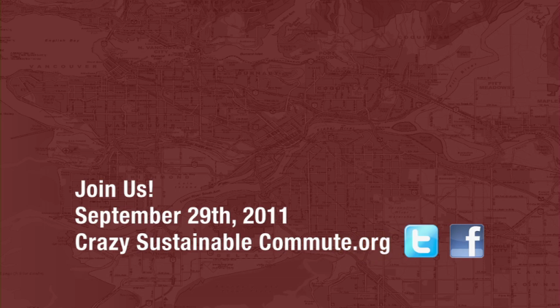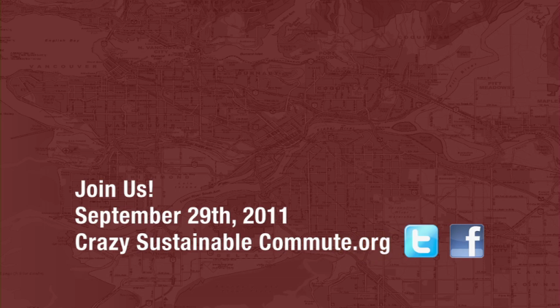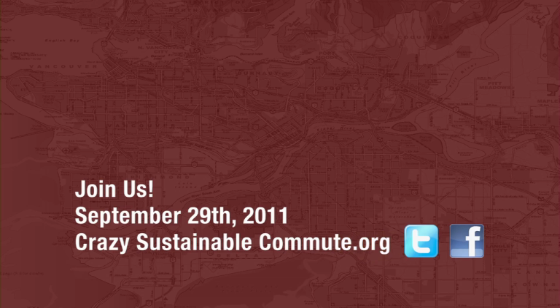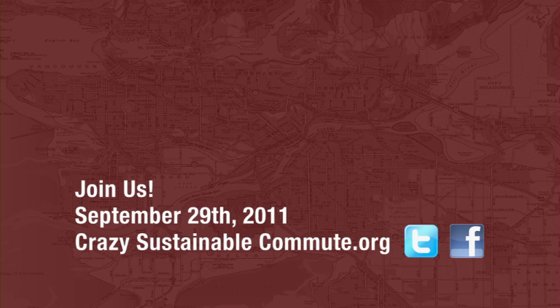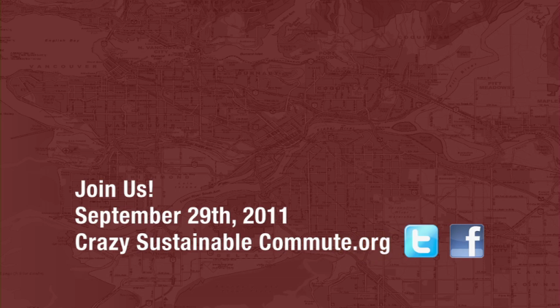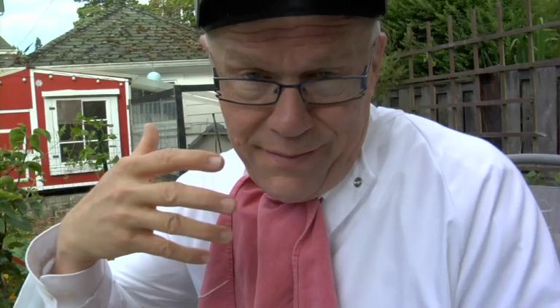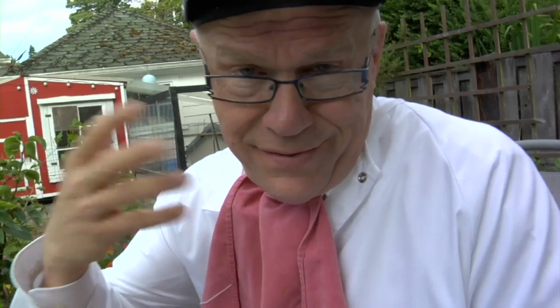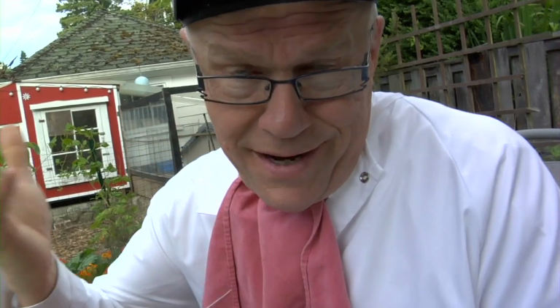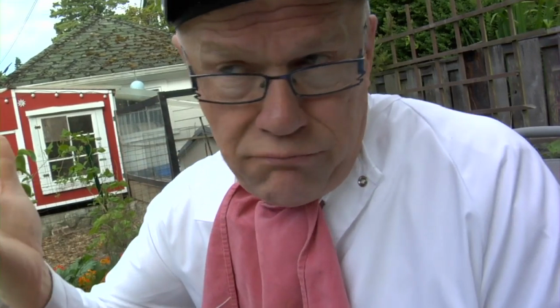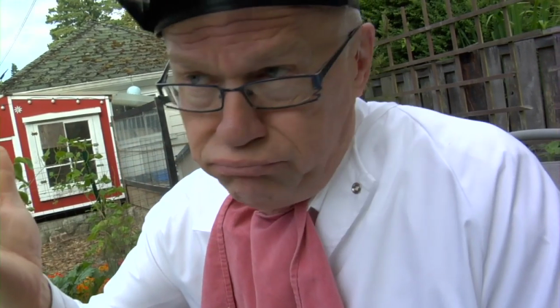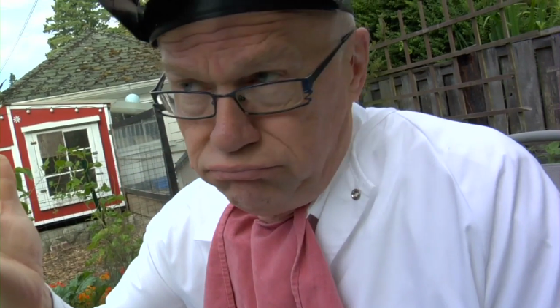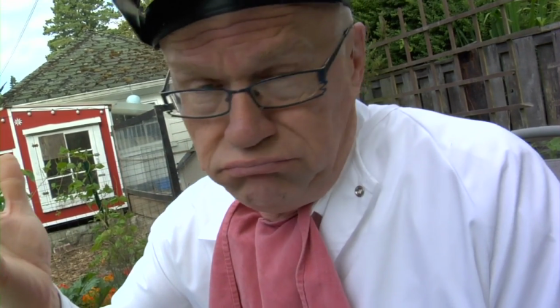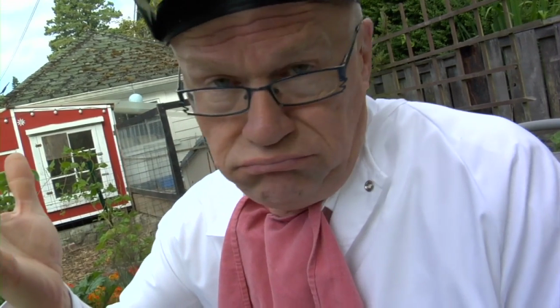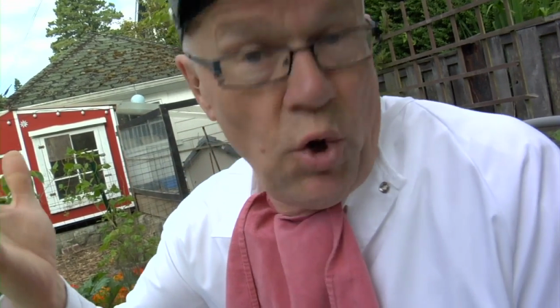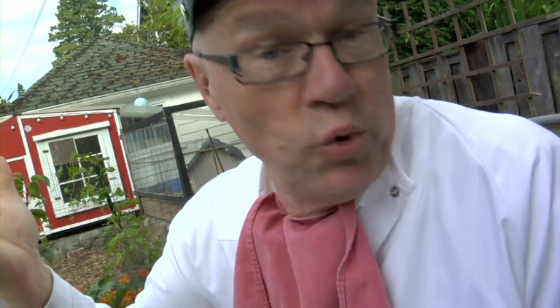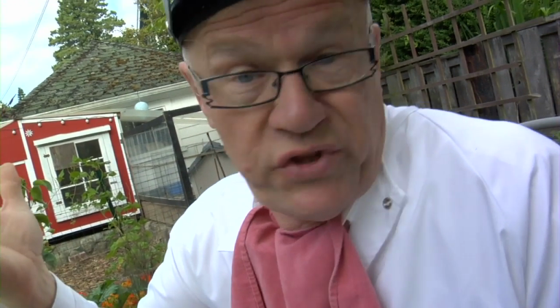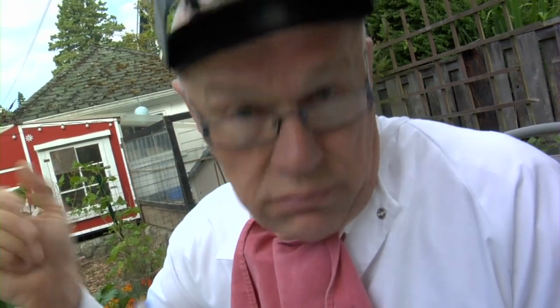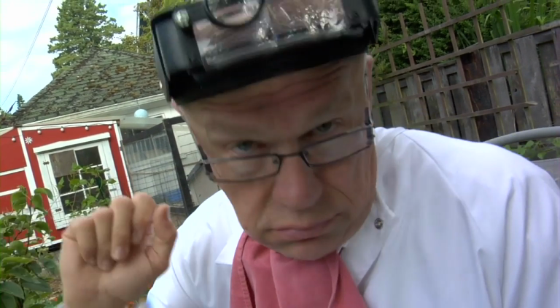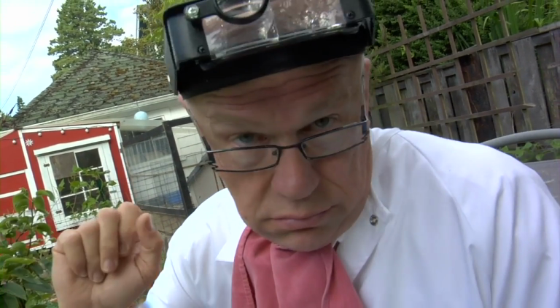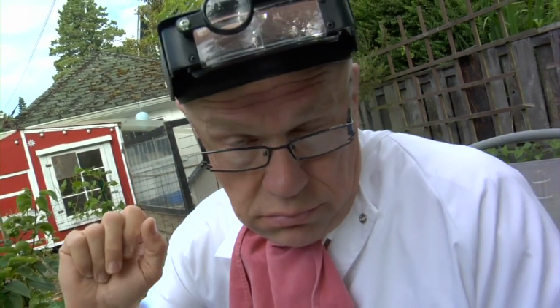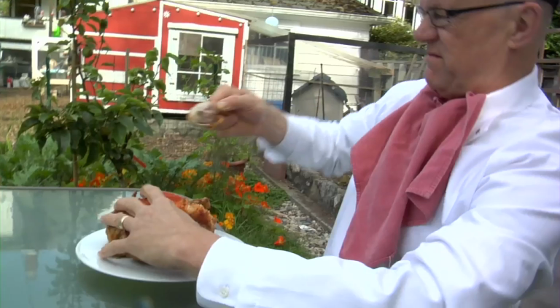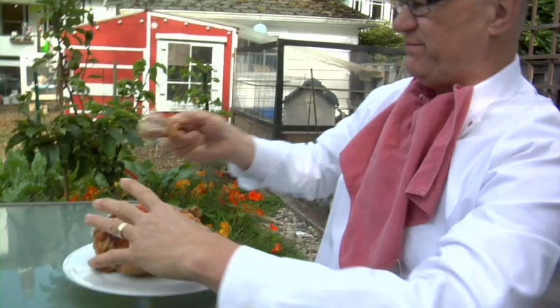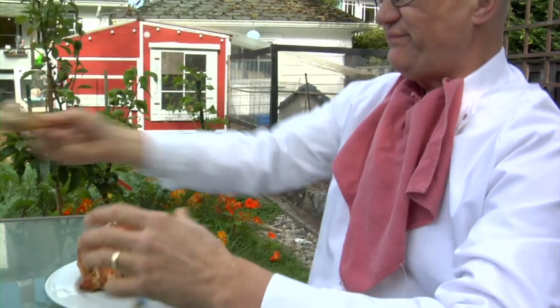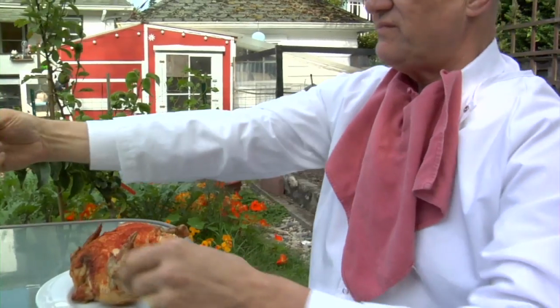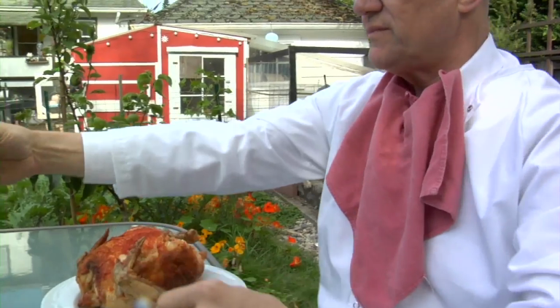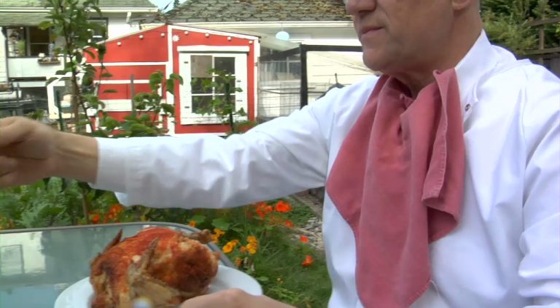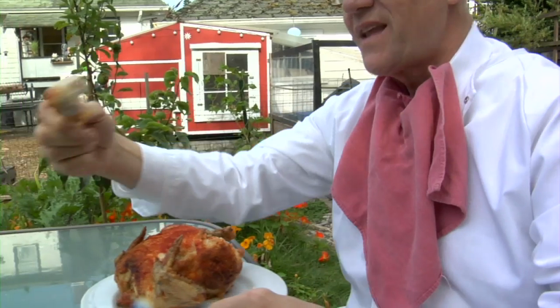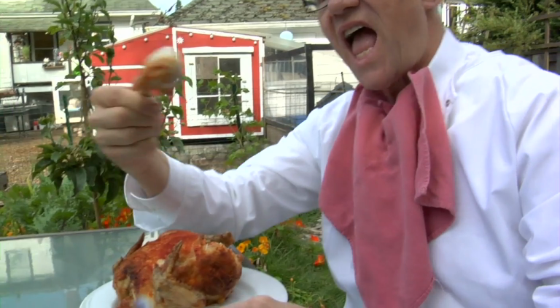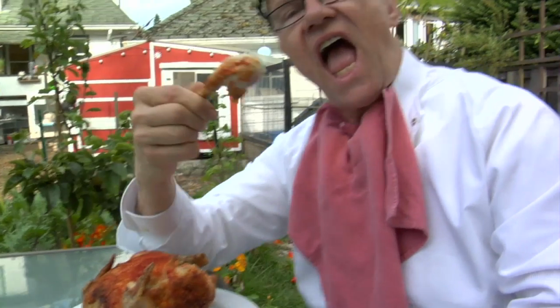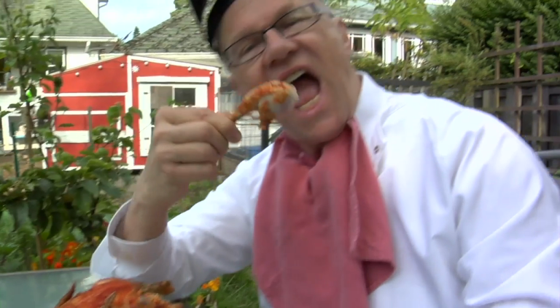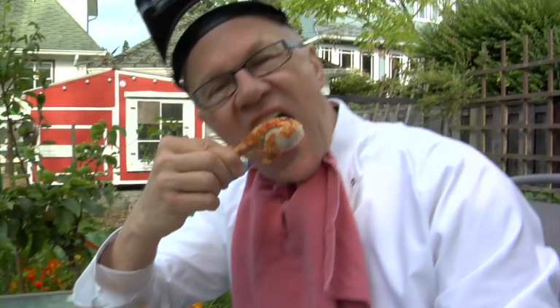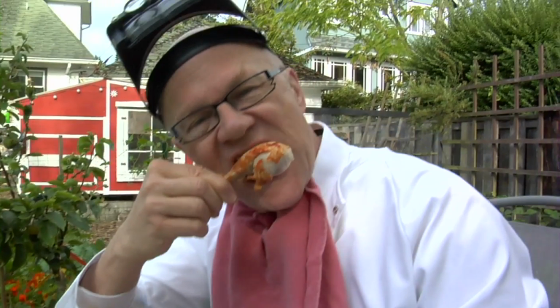Maybe next year we will try goats. We'll be right back.